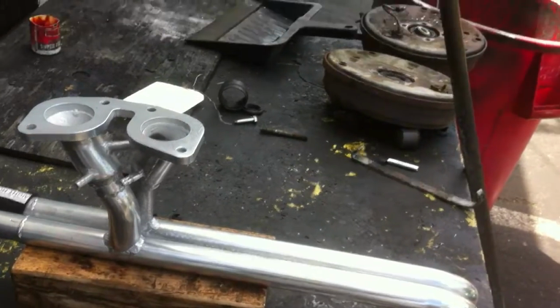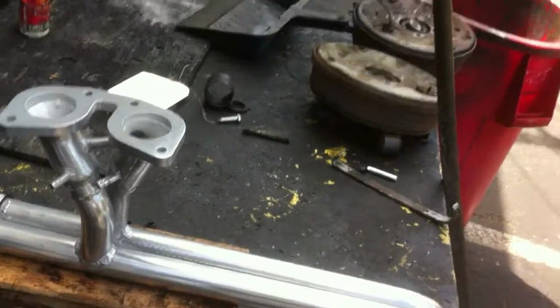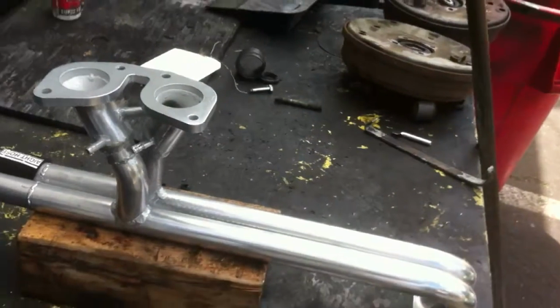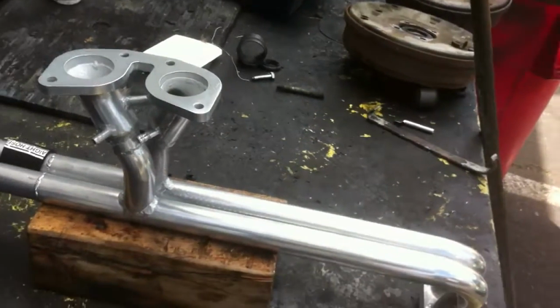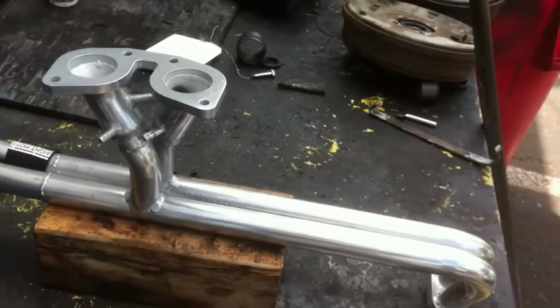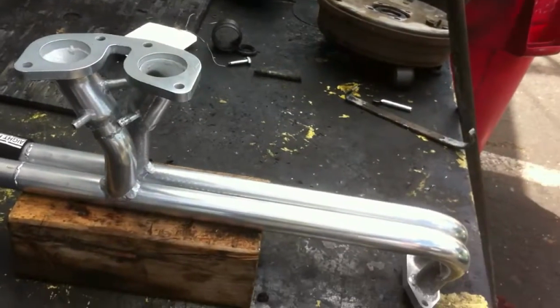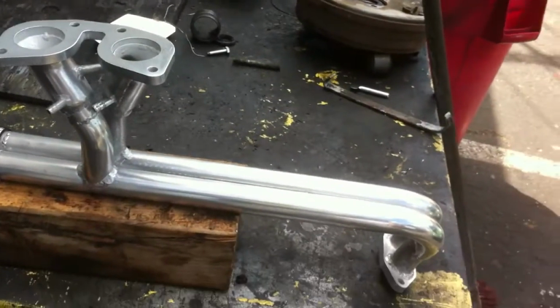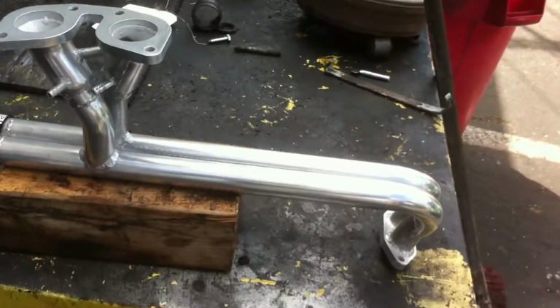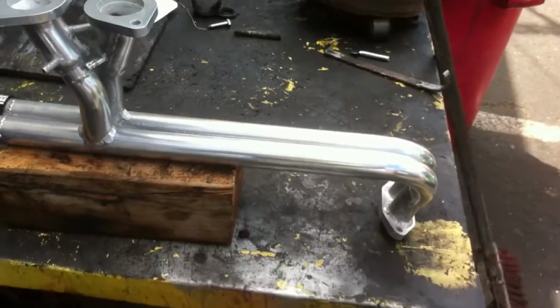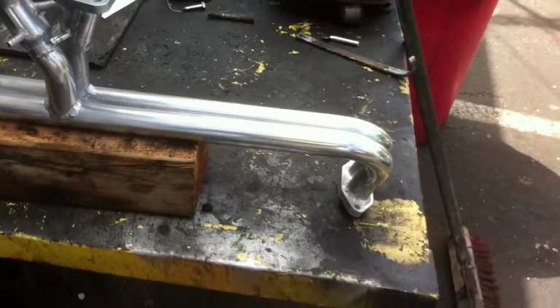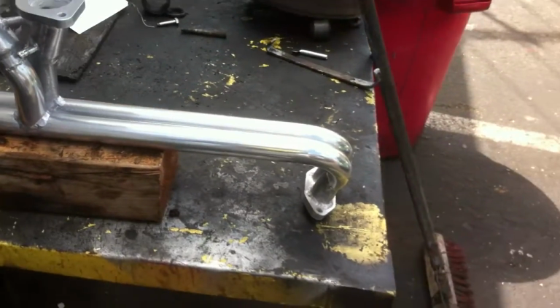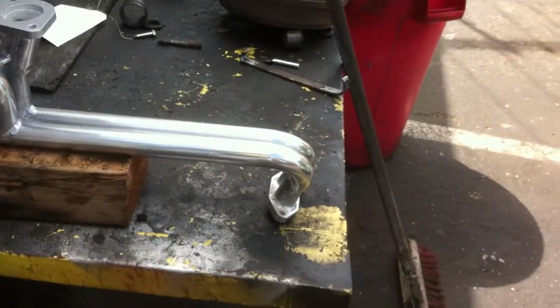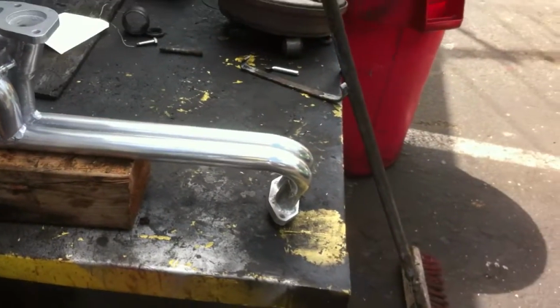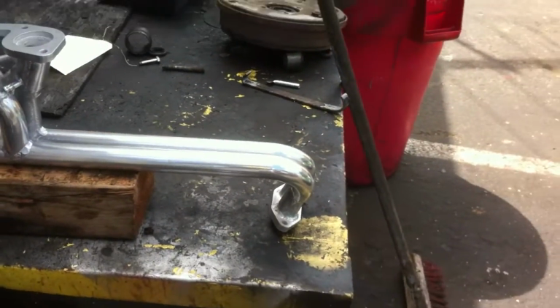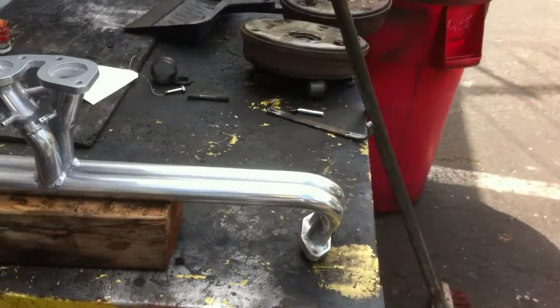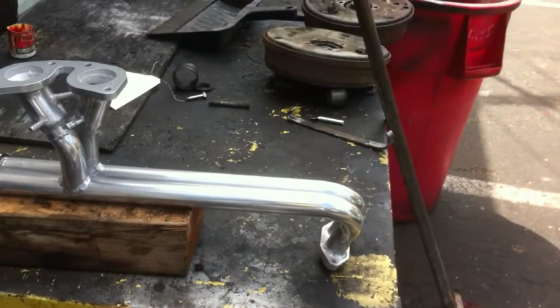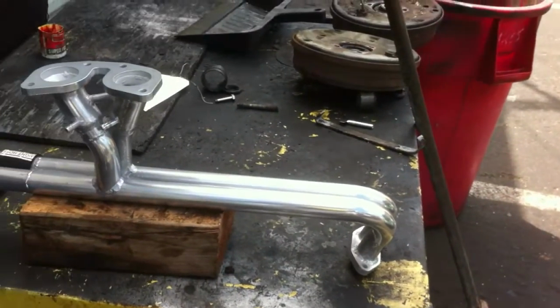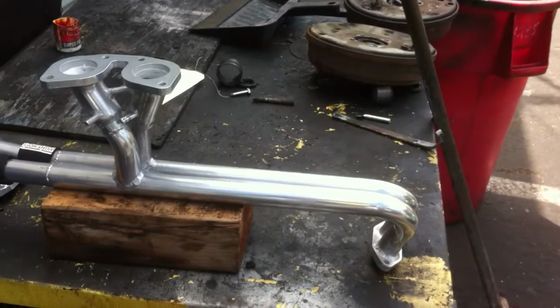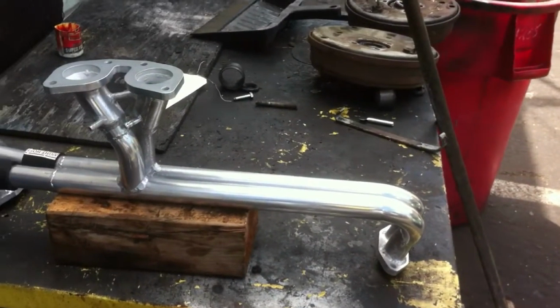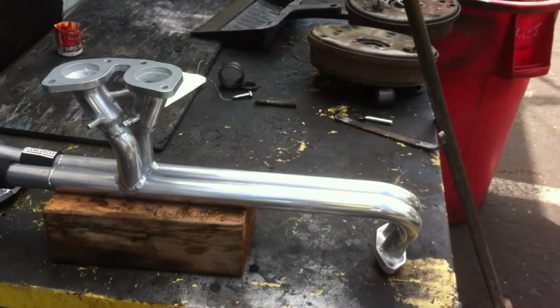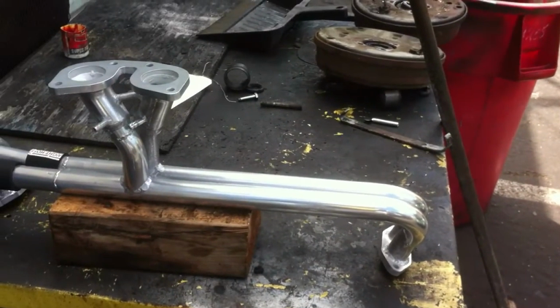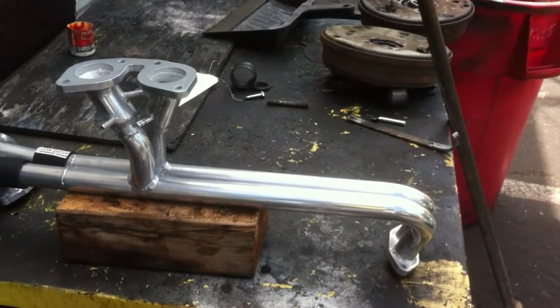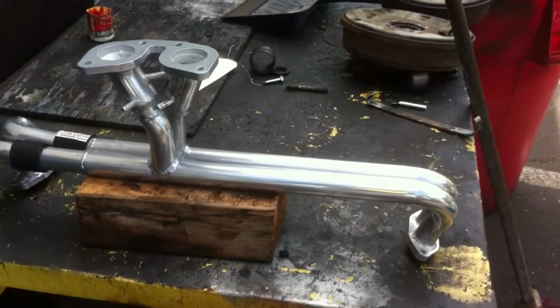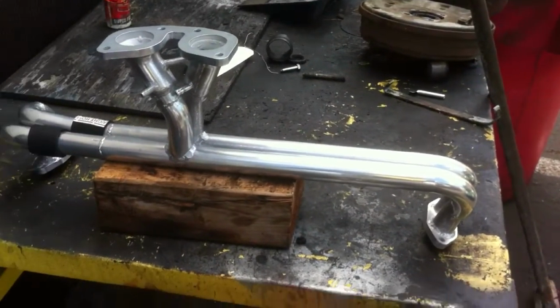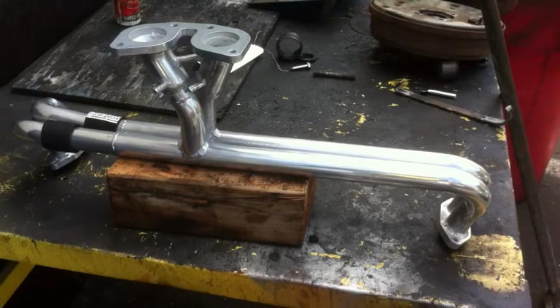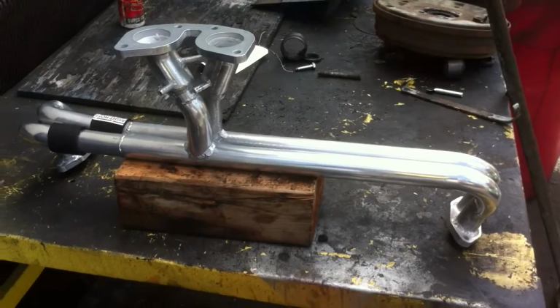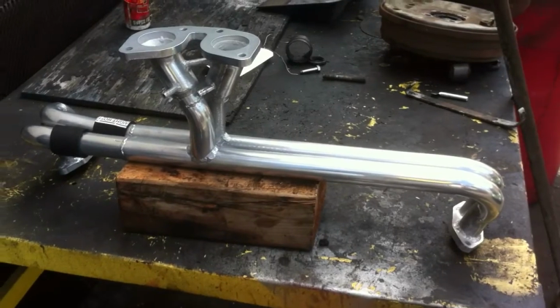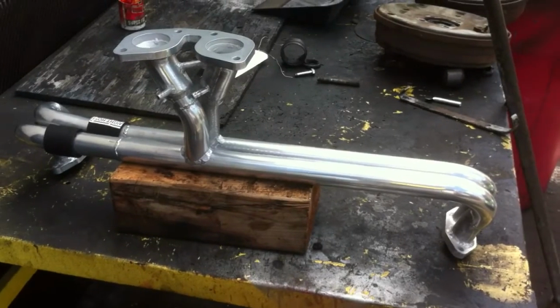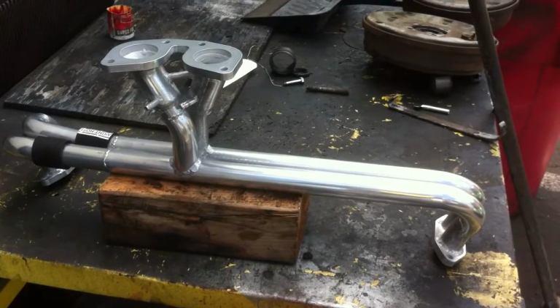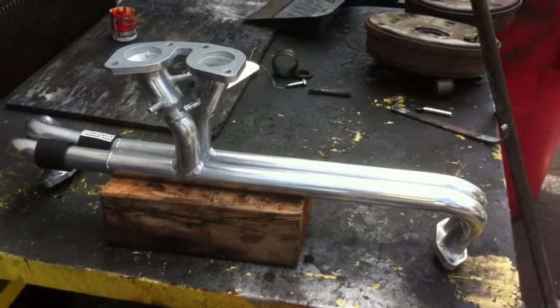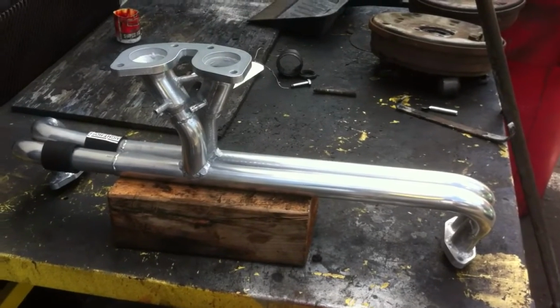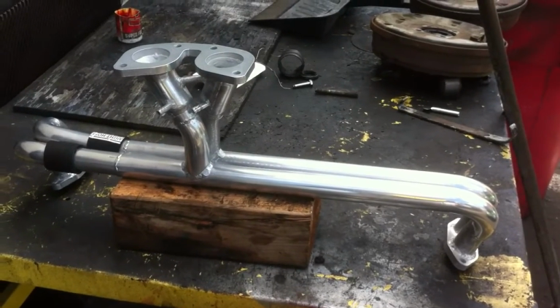Hi everybody, this is Leonard. This is an update on our cross flow.